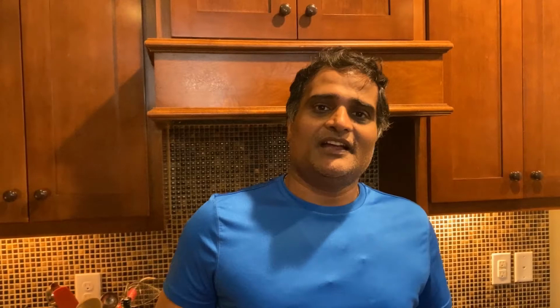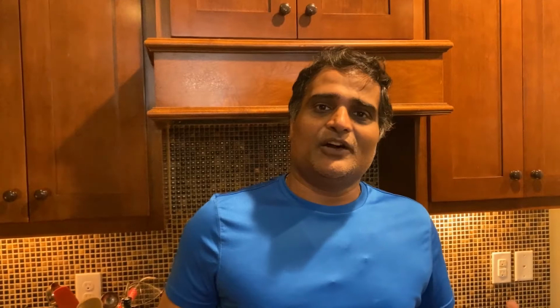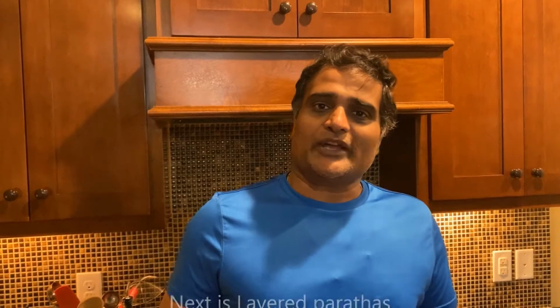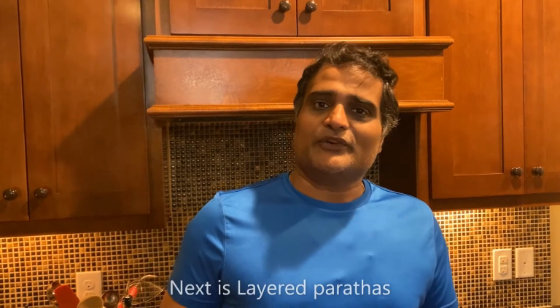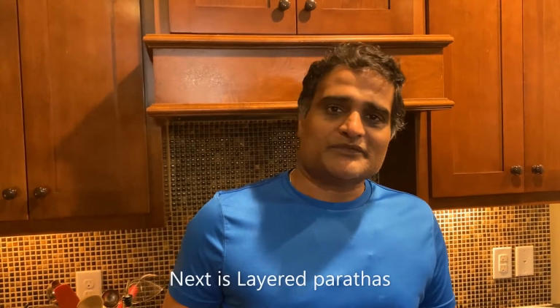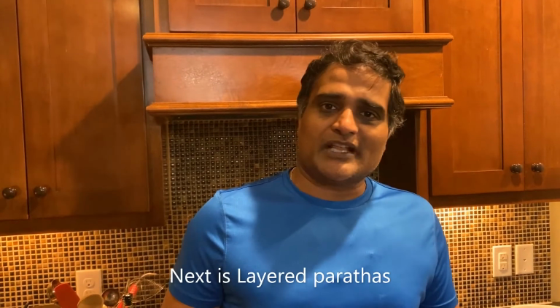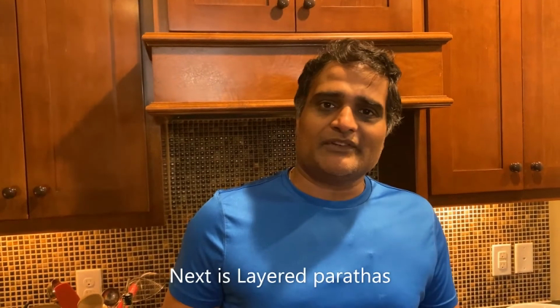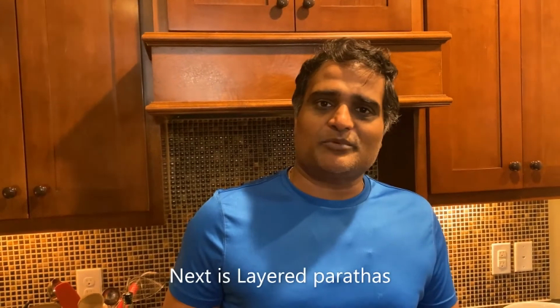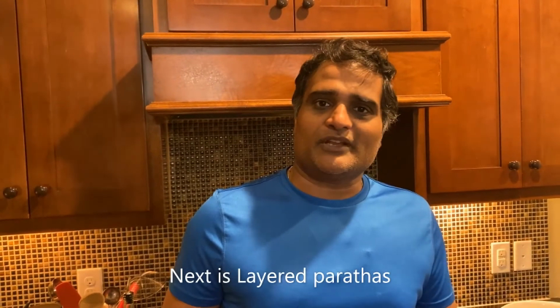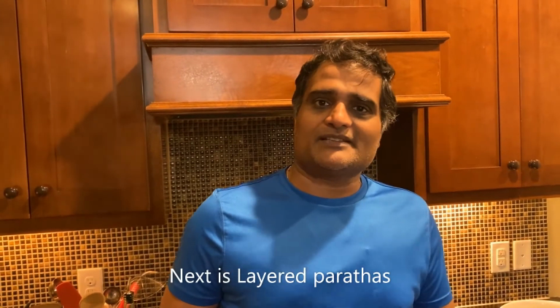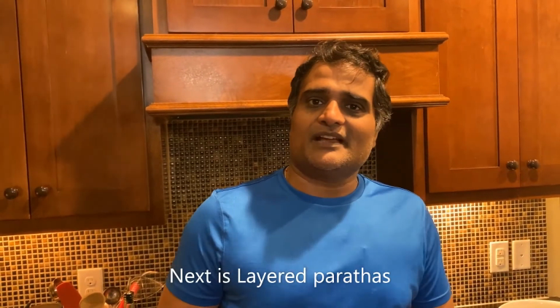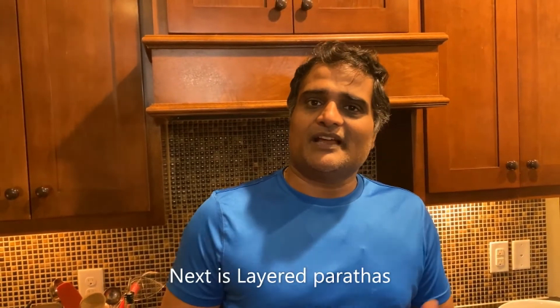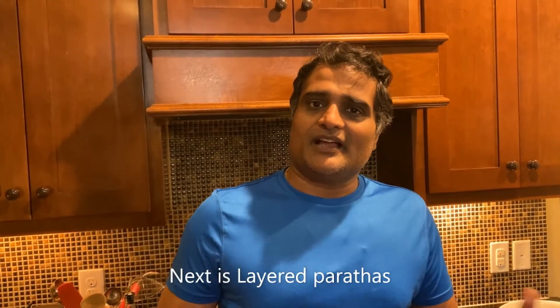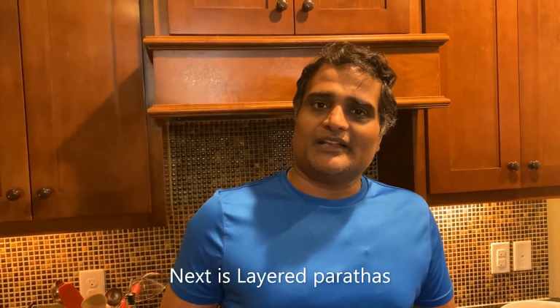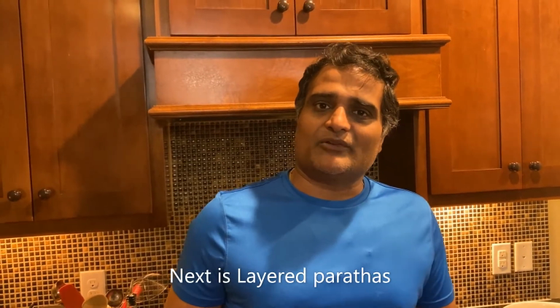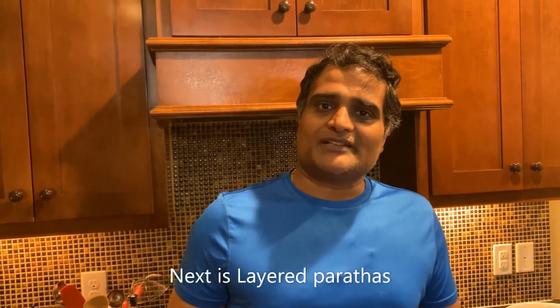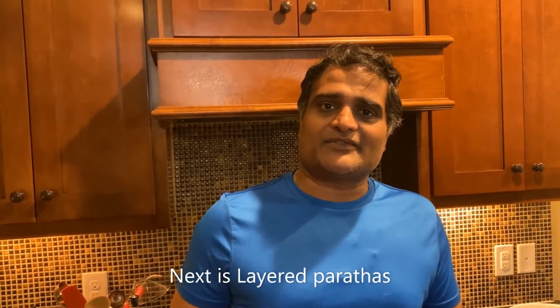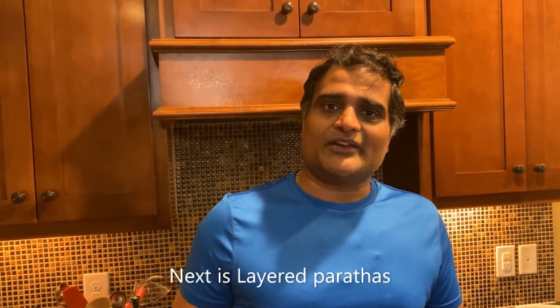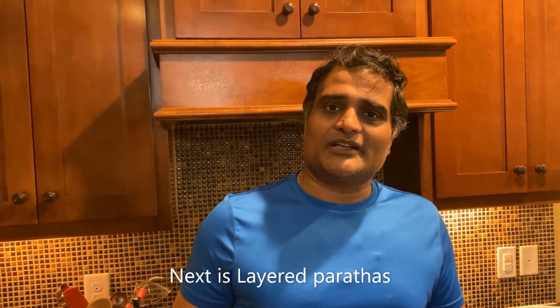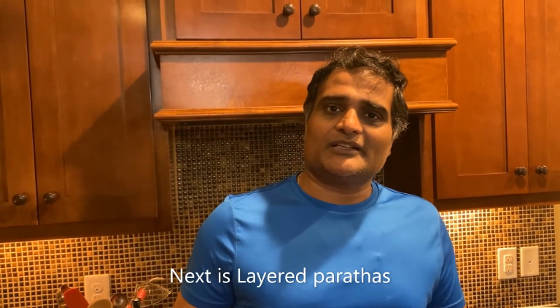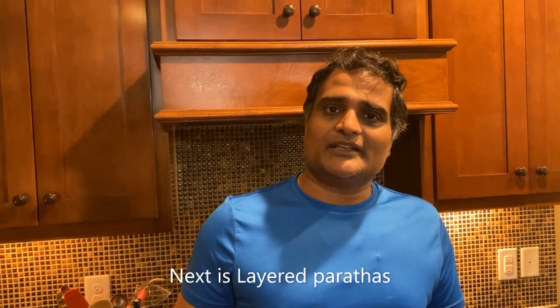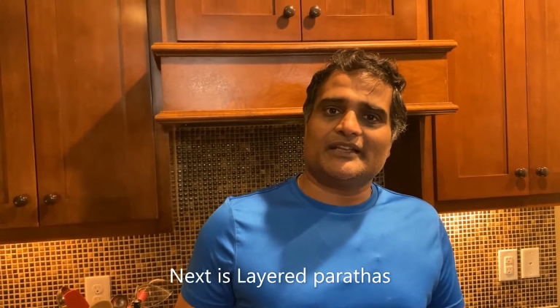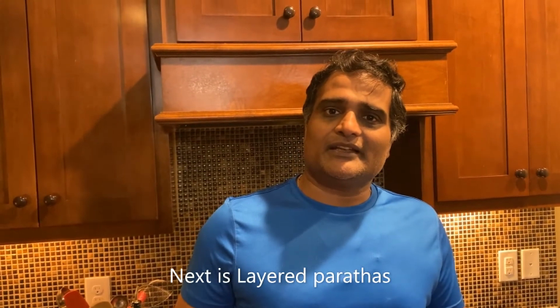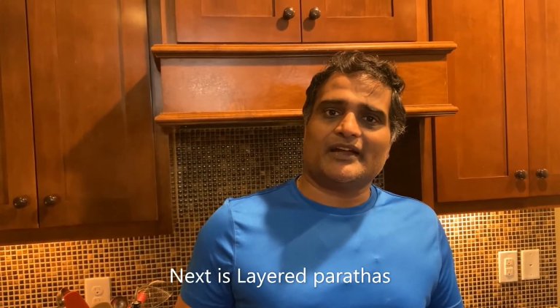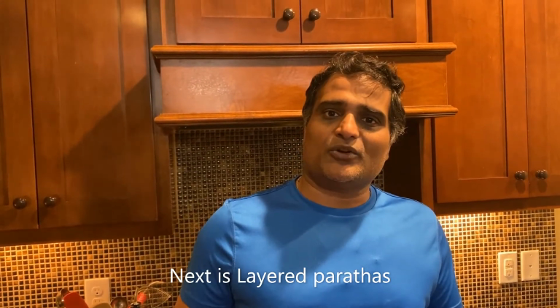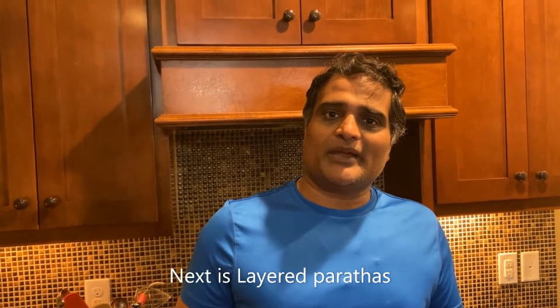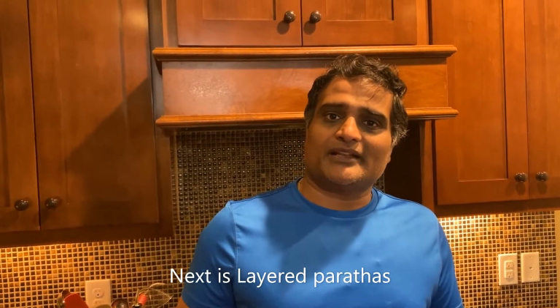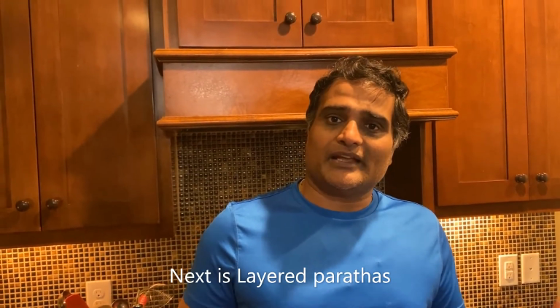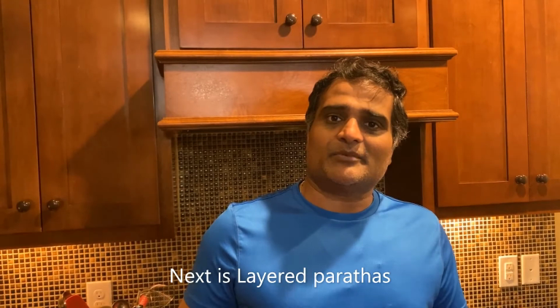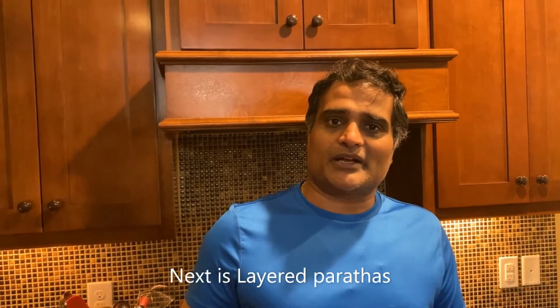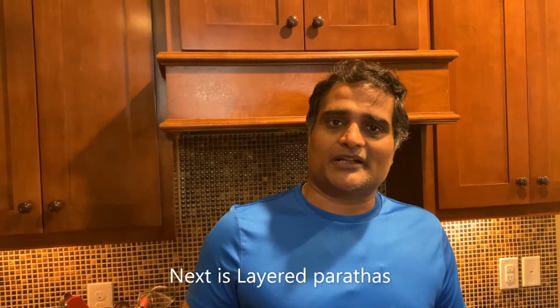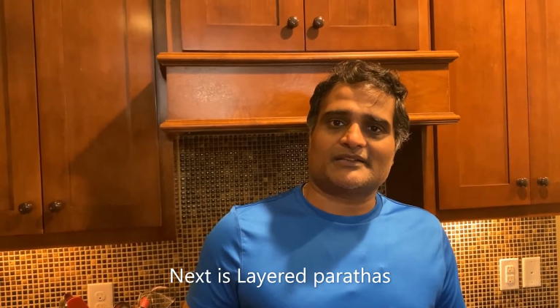Okay folks, we are done with the puris. Now let's learn how to make the layered parathas.